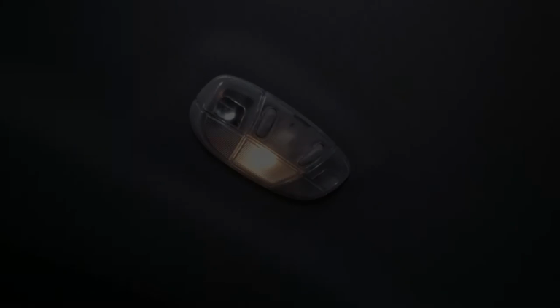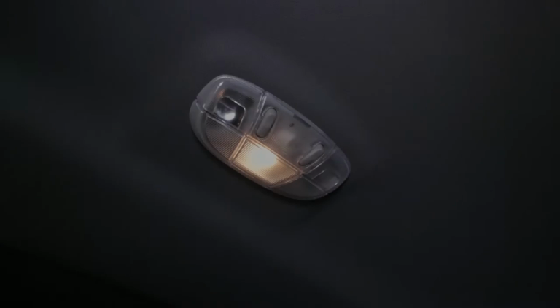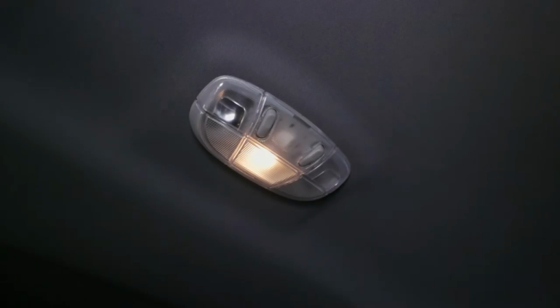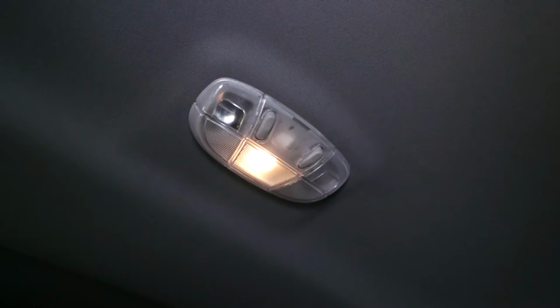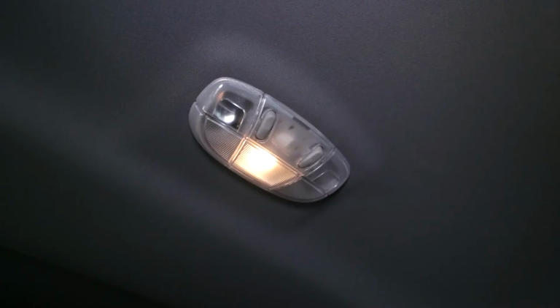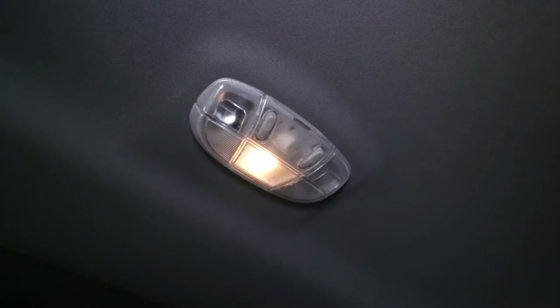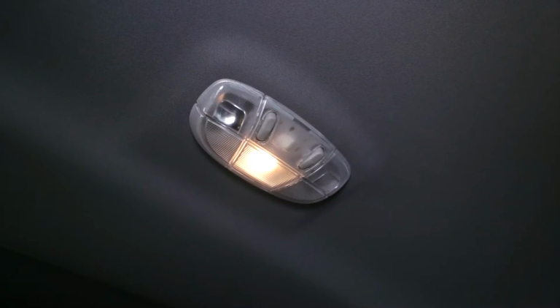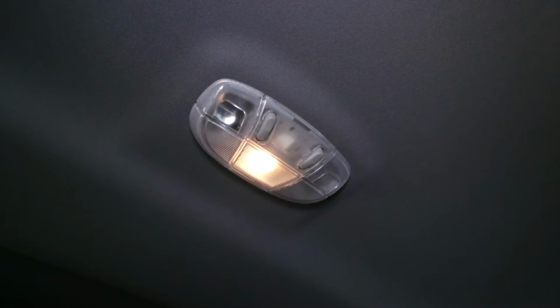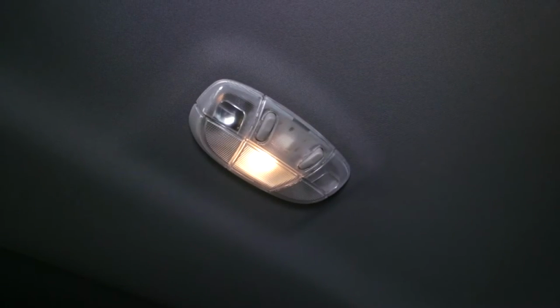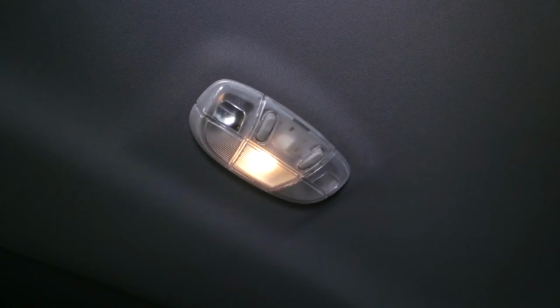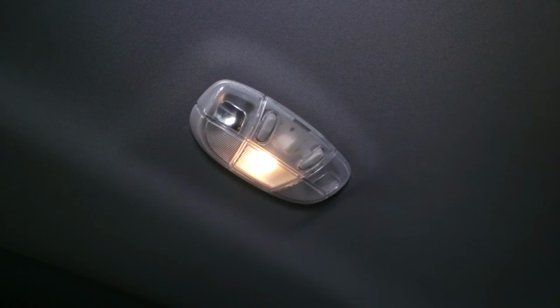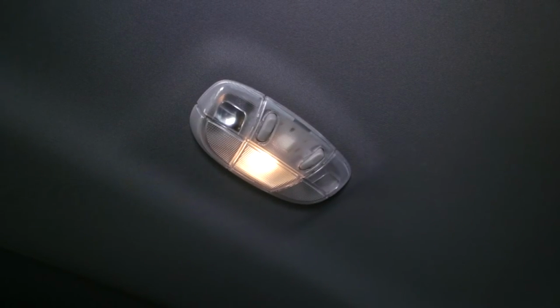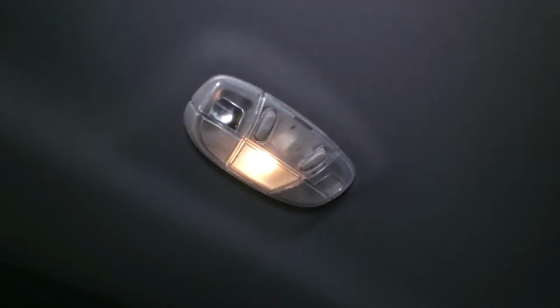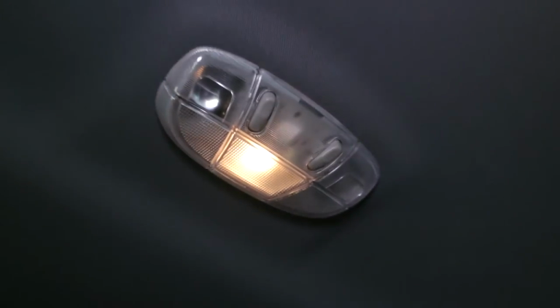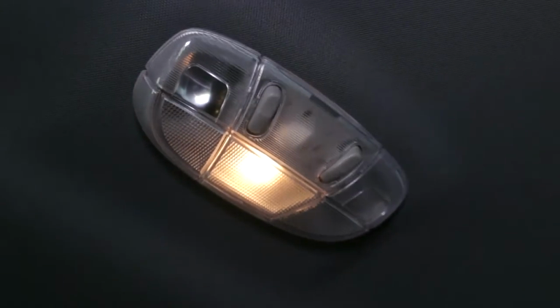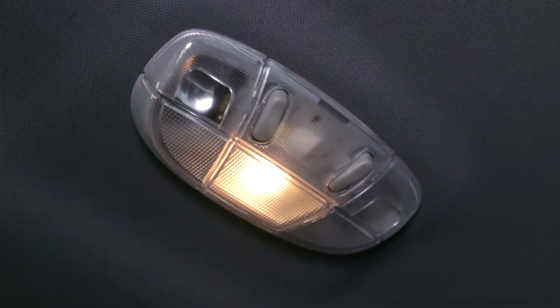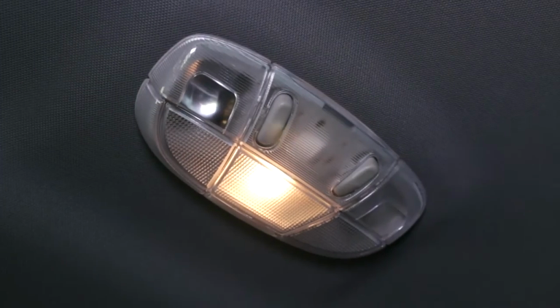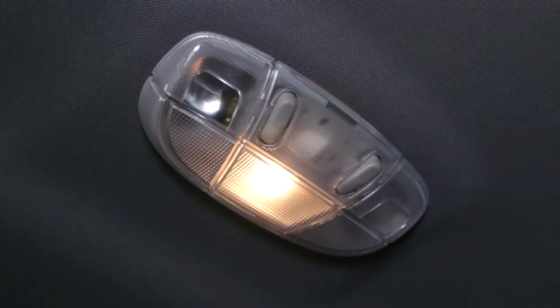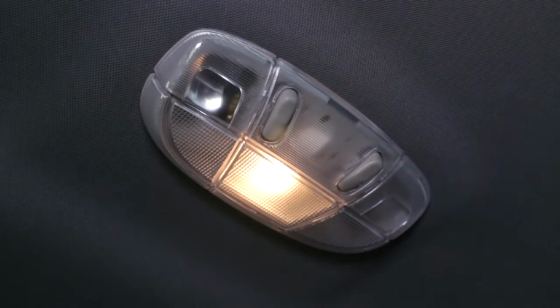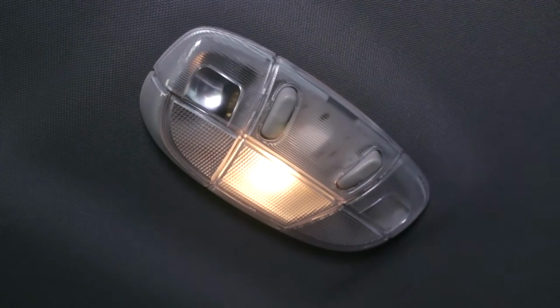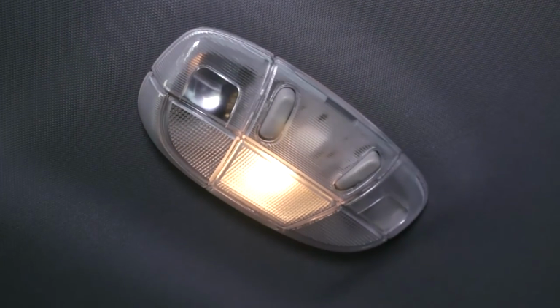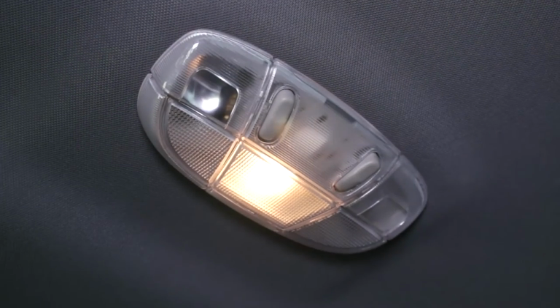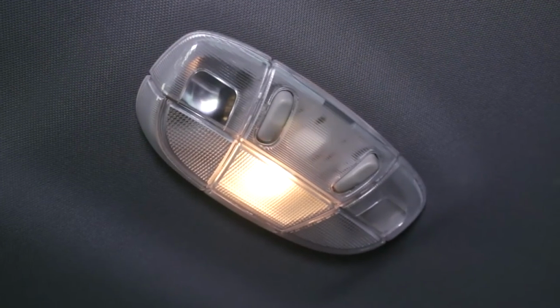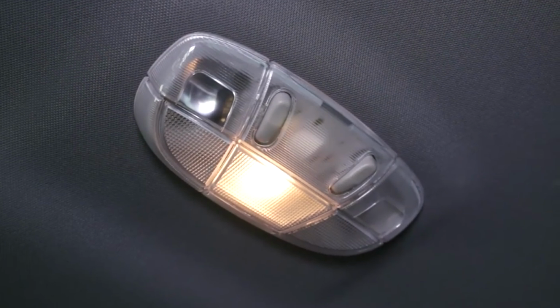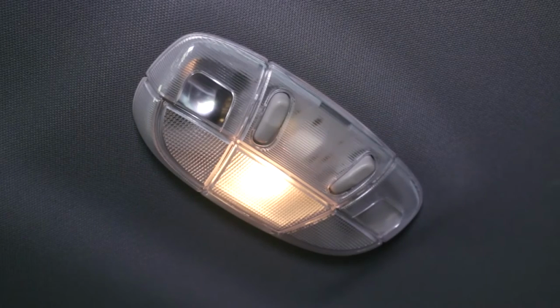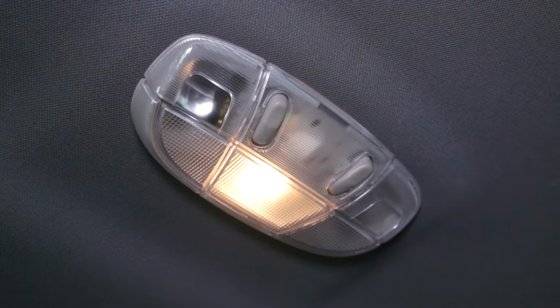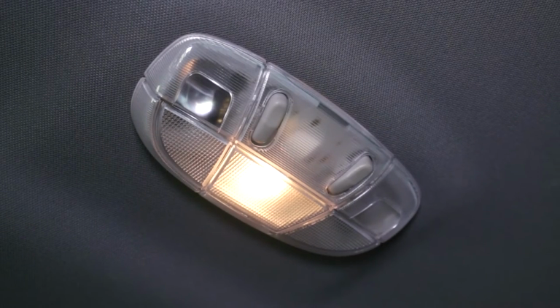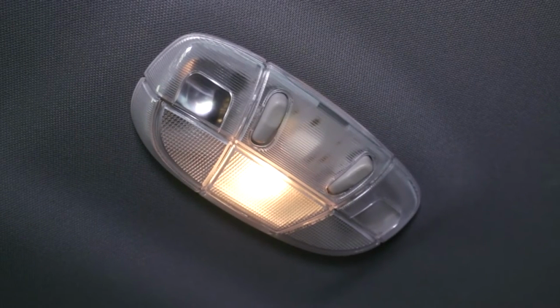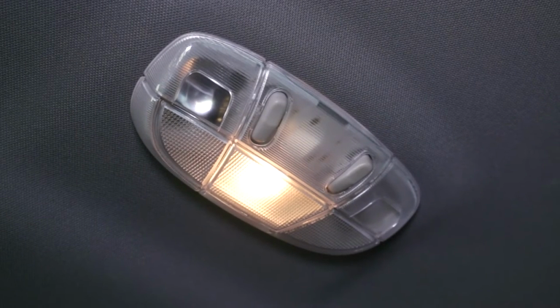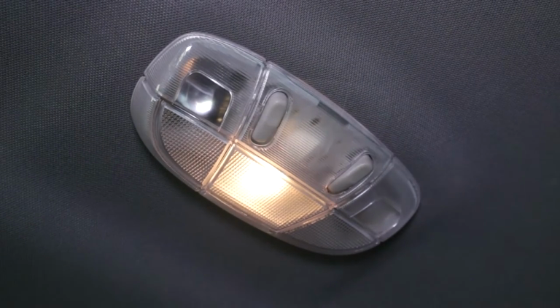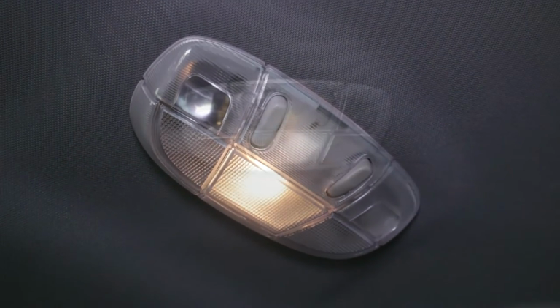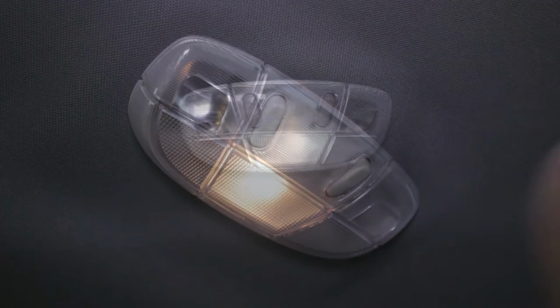Brighten up the interior of your F-150 or Raptor with this awesome LED dome light from Diode Dynamics.